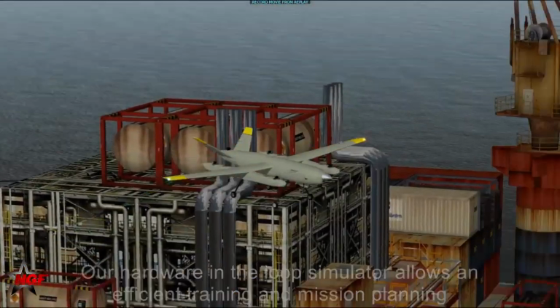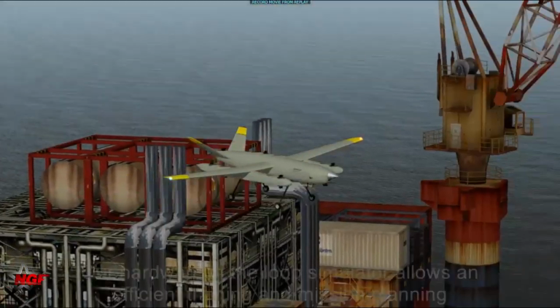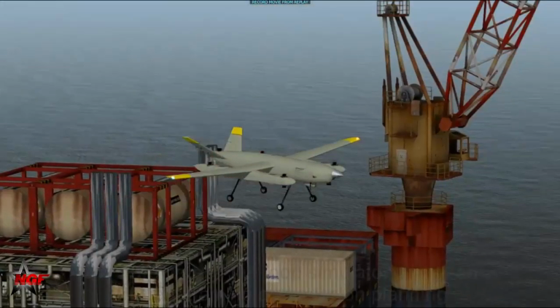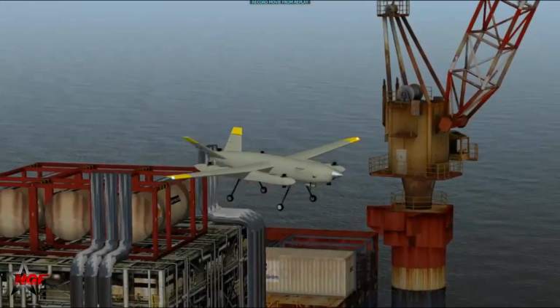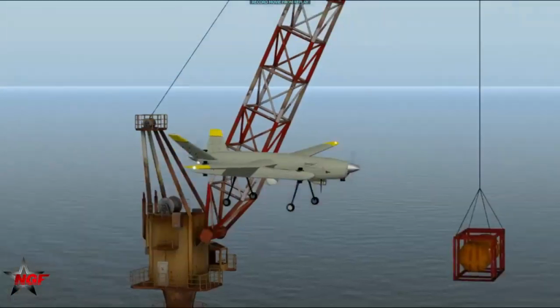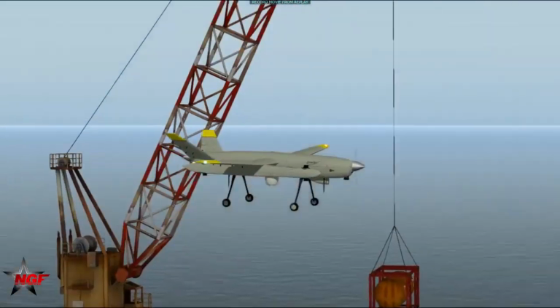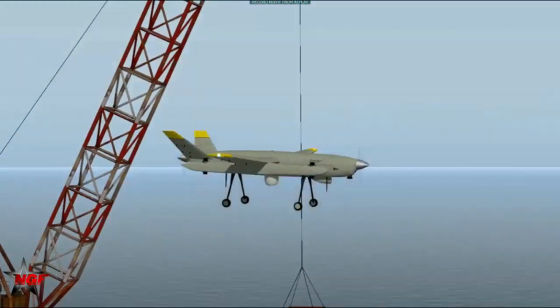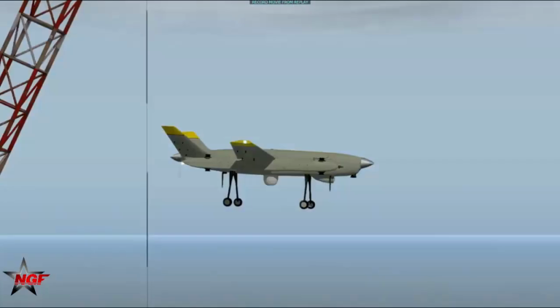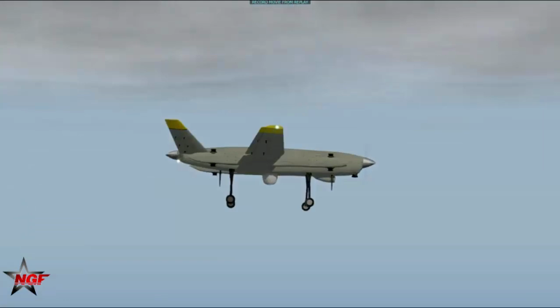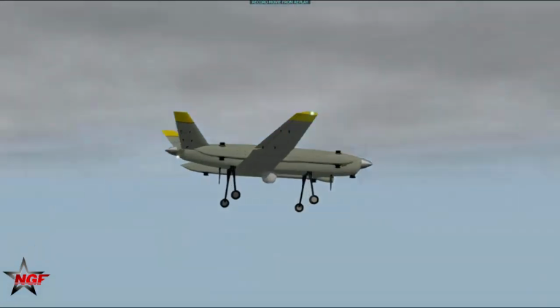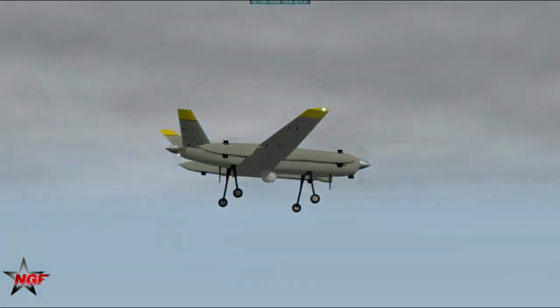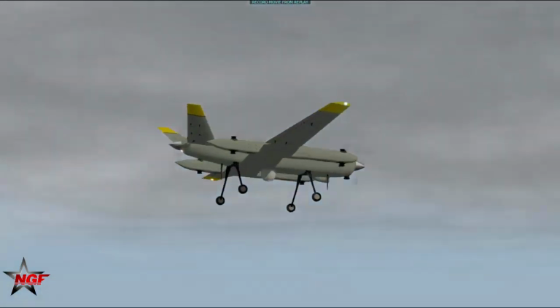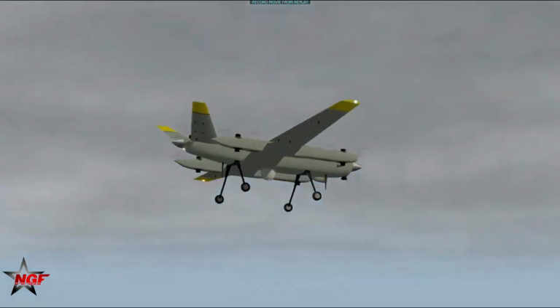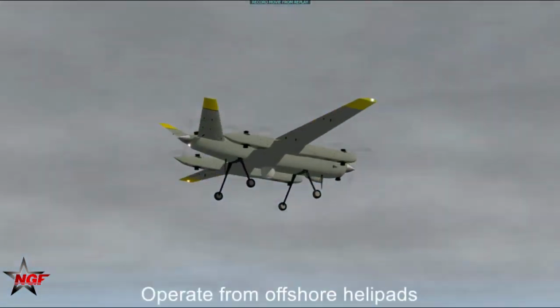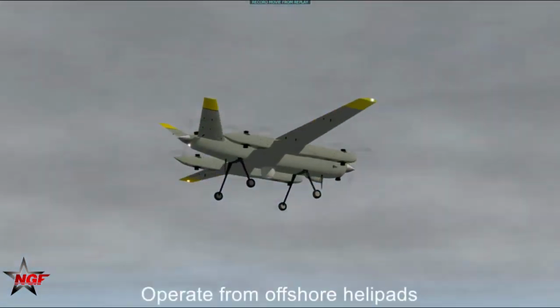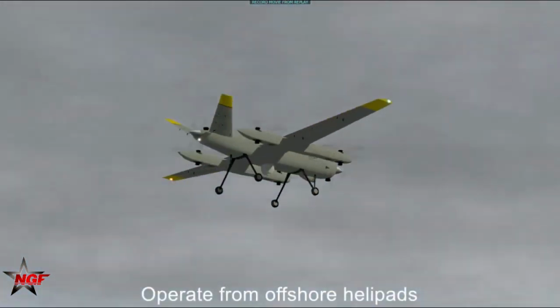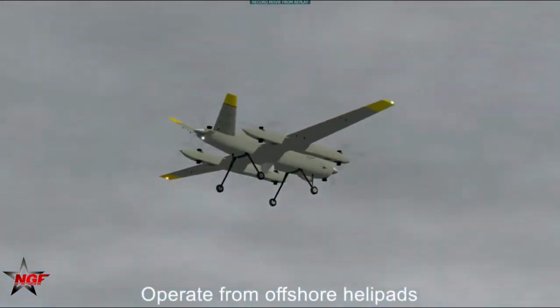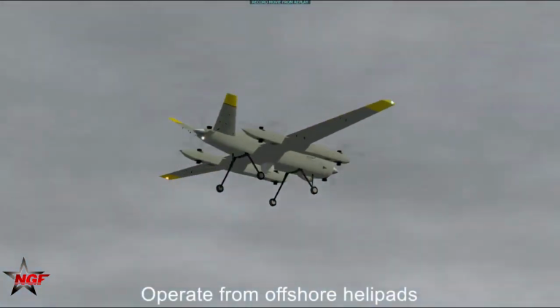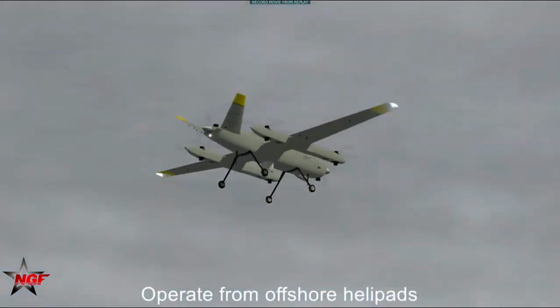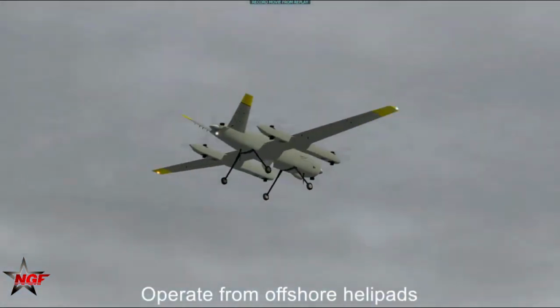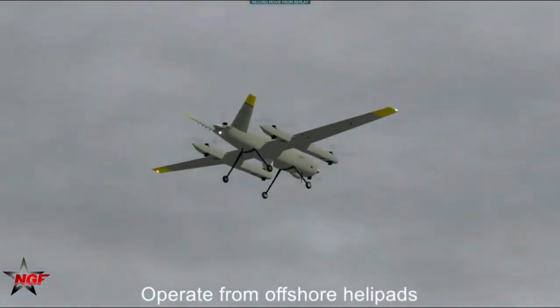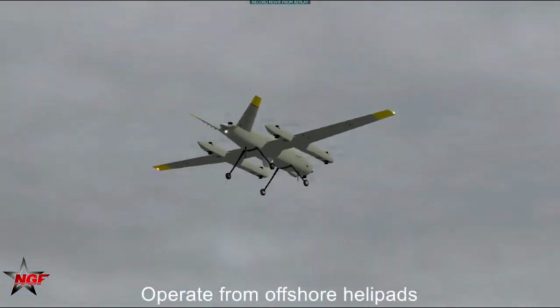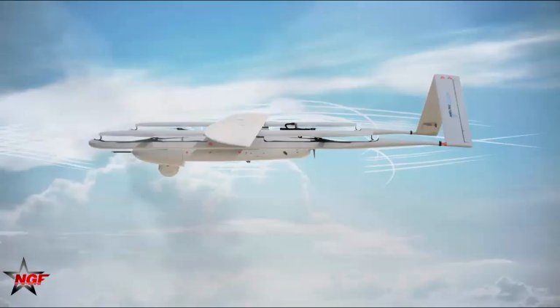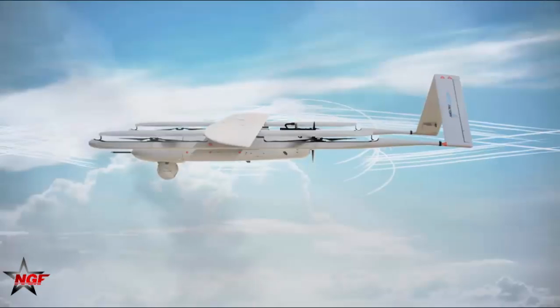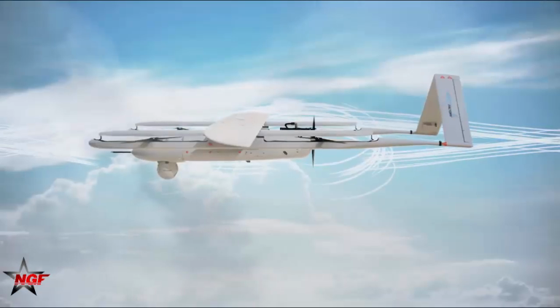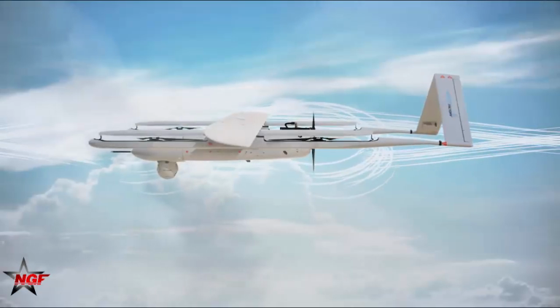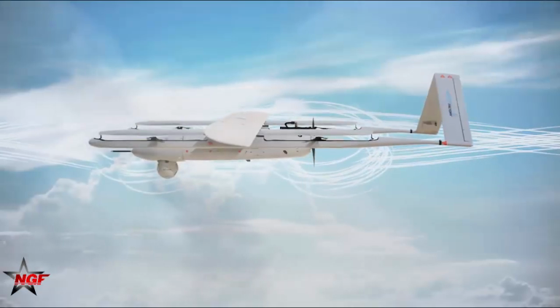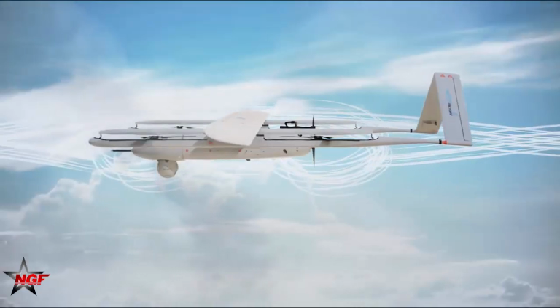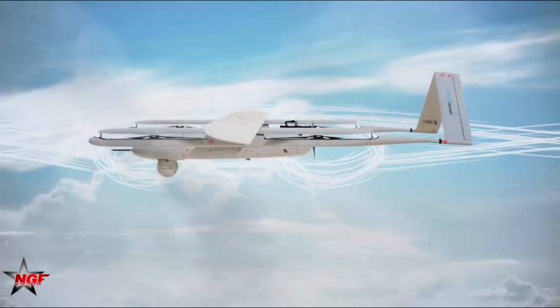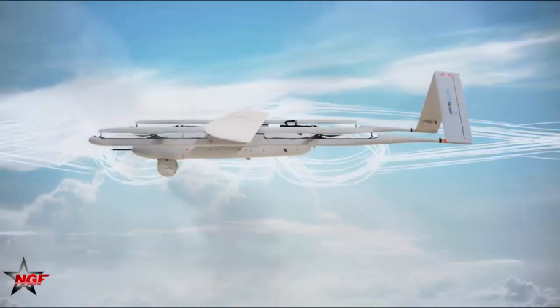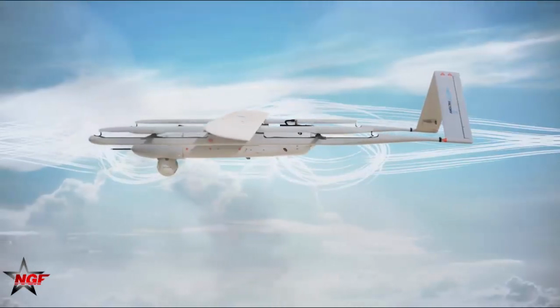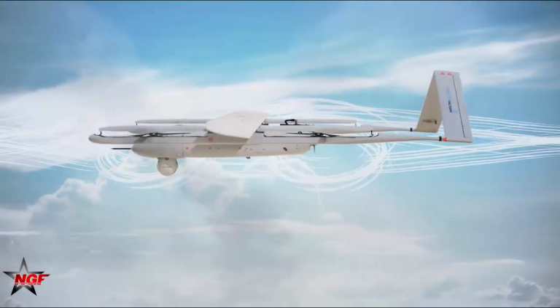The Iranian Navy is also tasked to operate in such remote areas as the Red Sea and, in the future, possibly the Mediterranean as well.